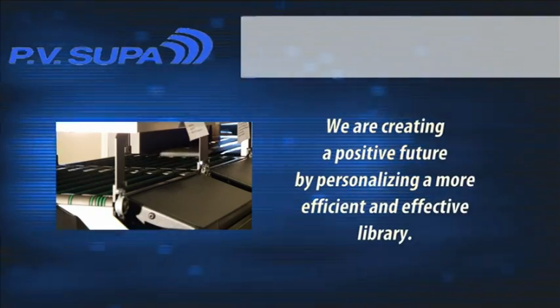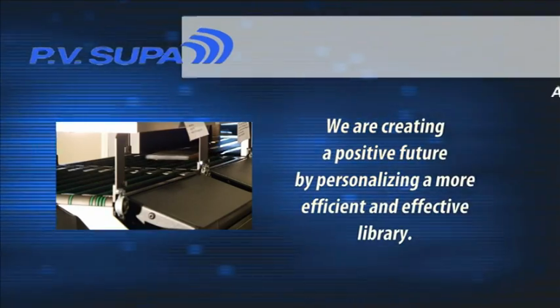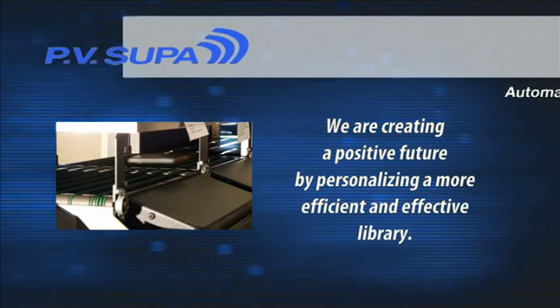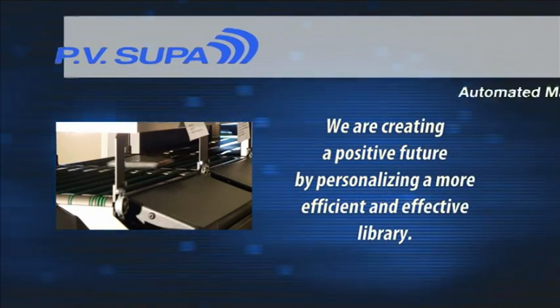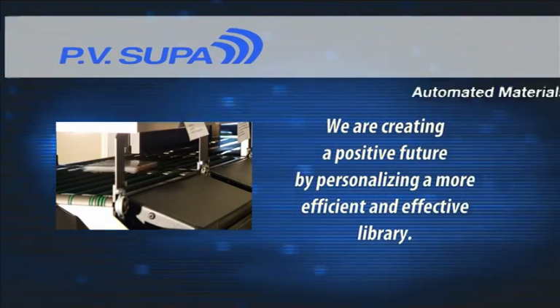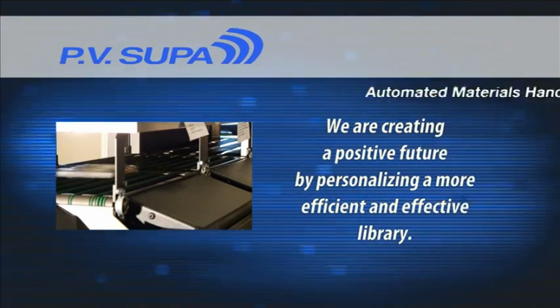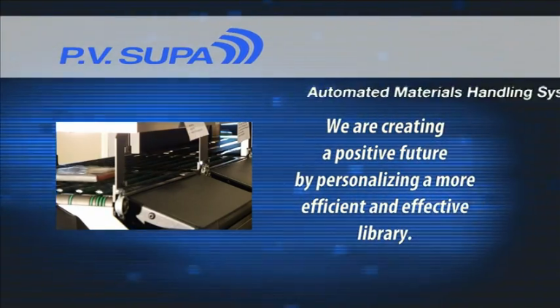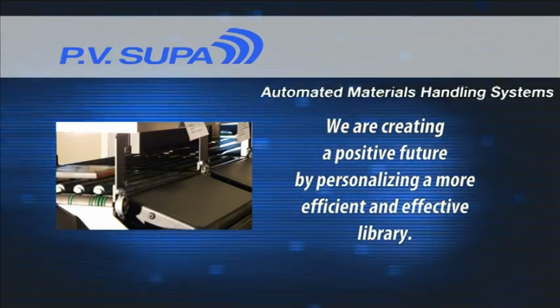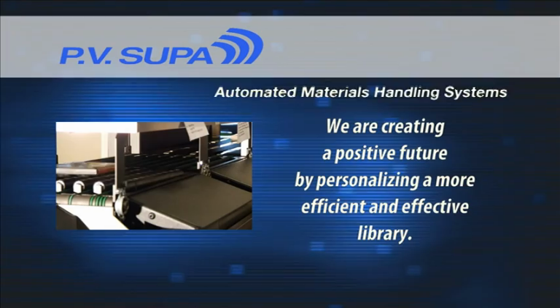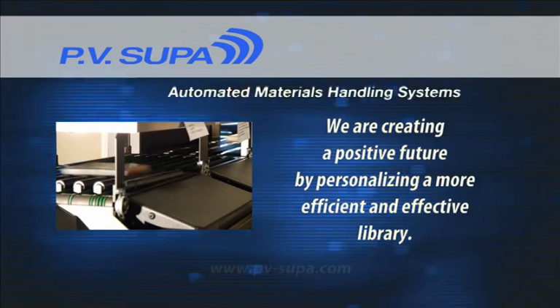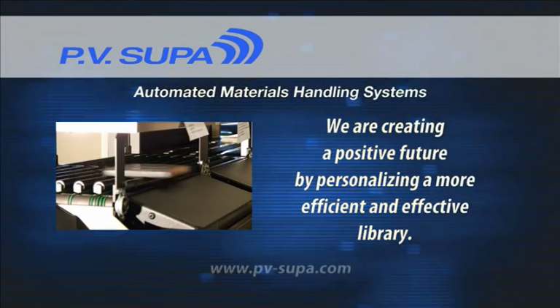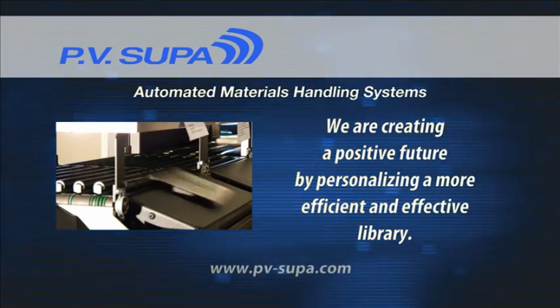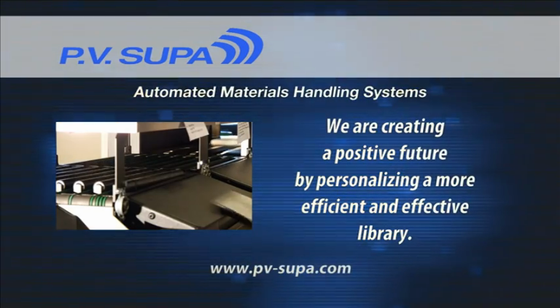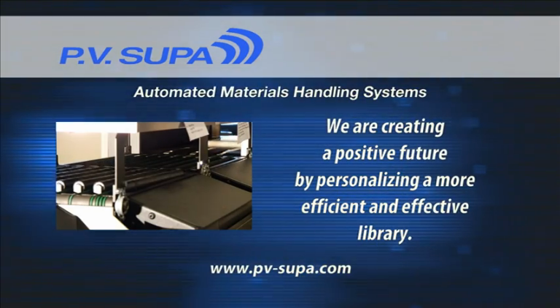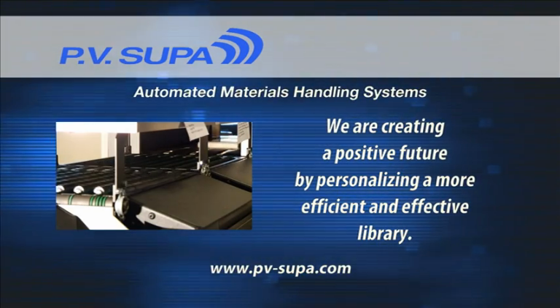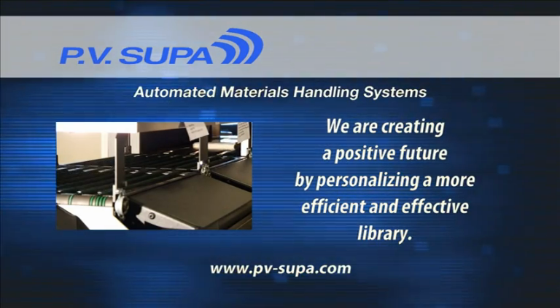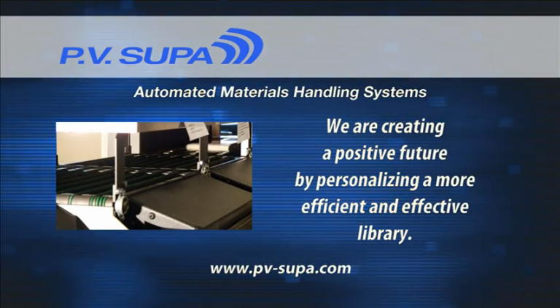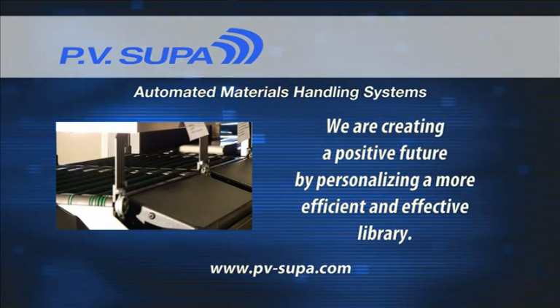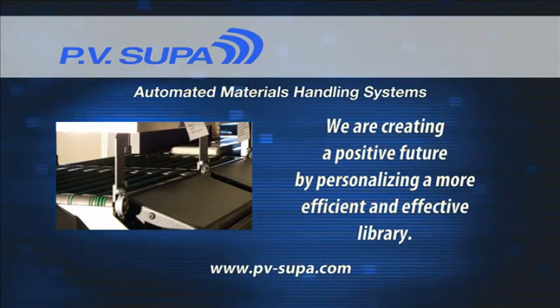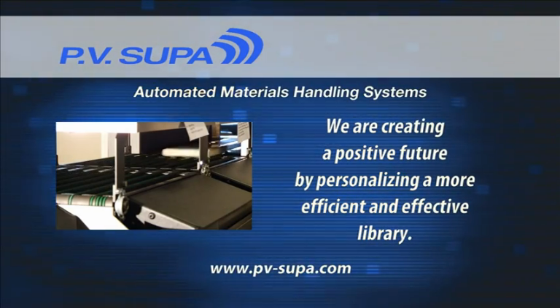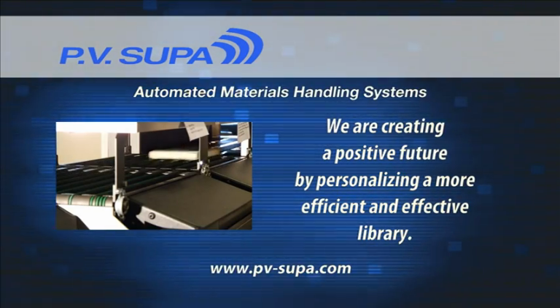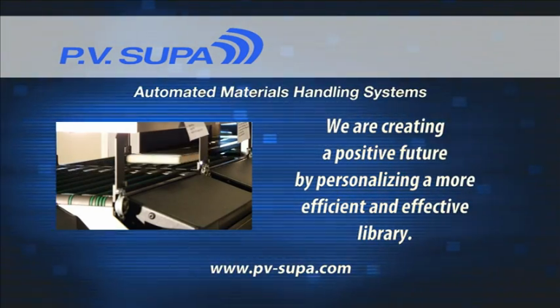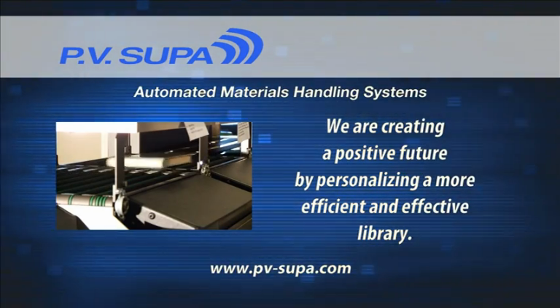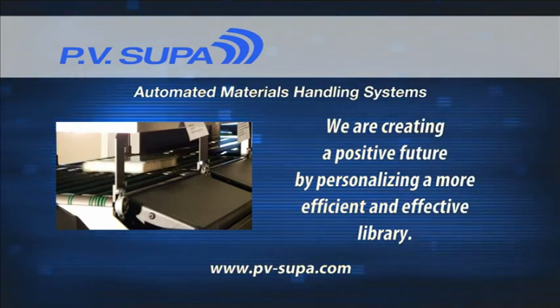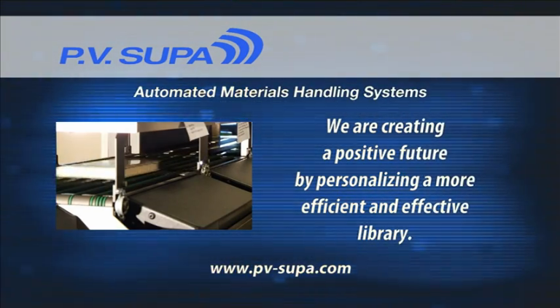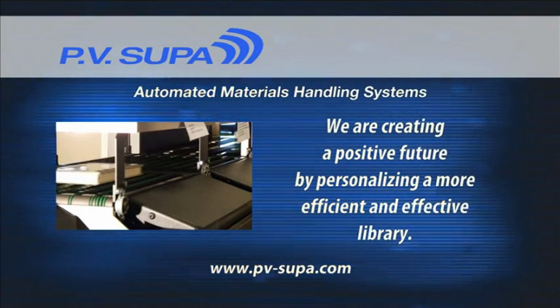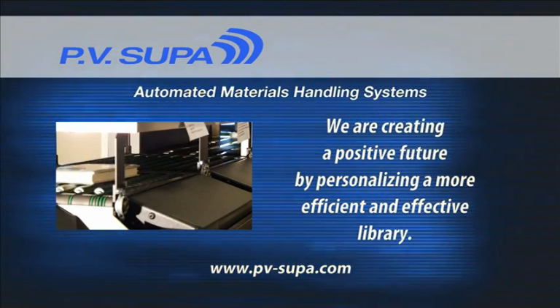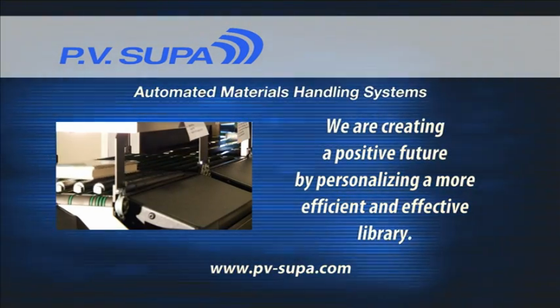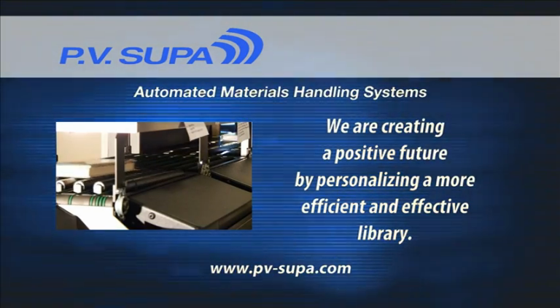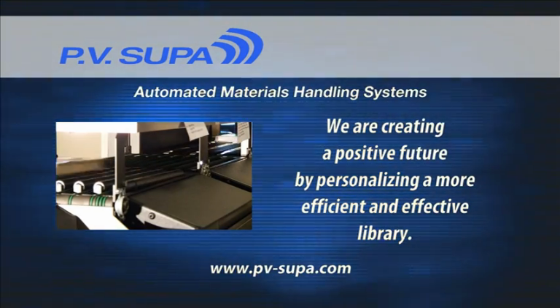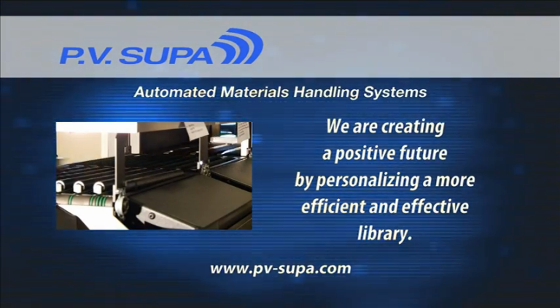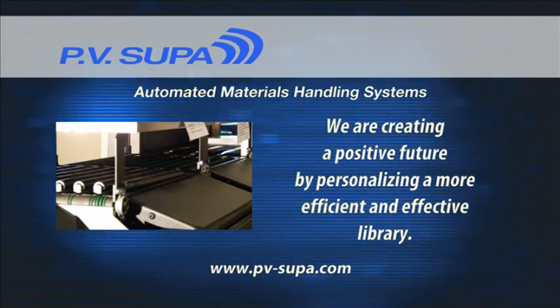PV Supa — we are creating a positive future by personalizing a more efficient and effective library.